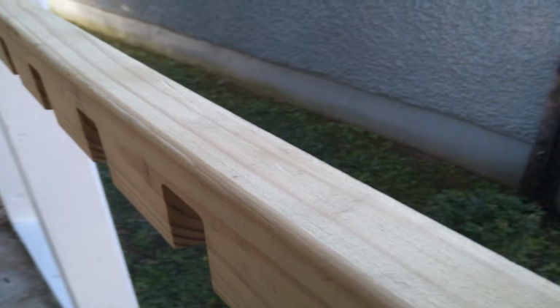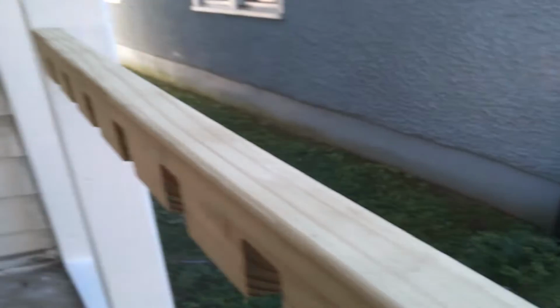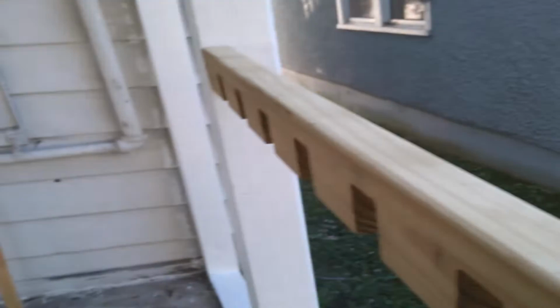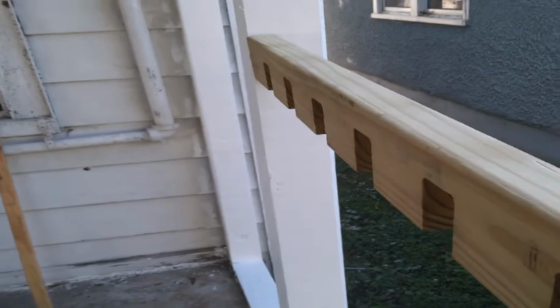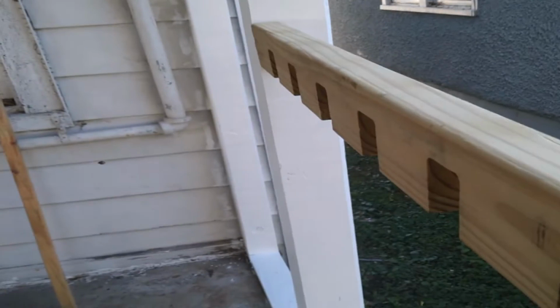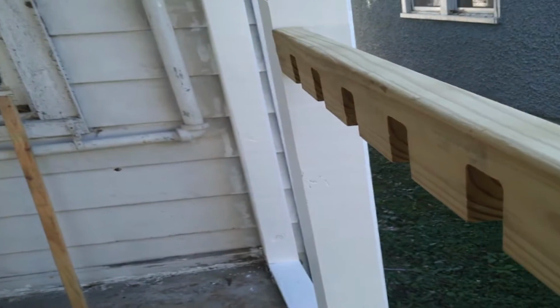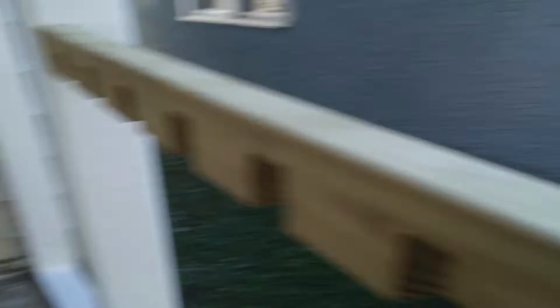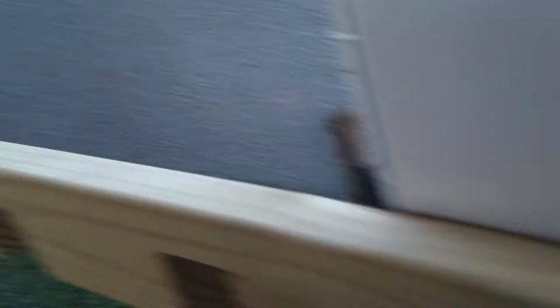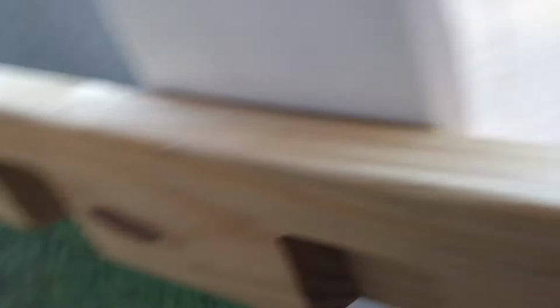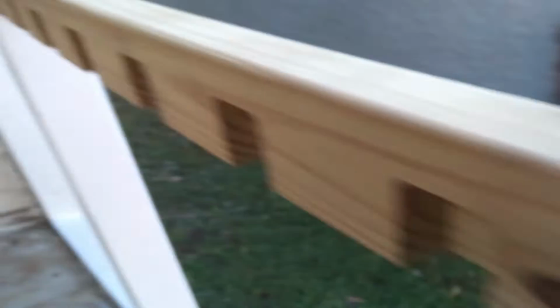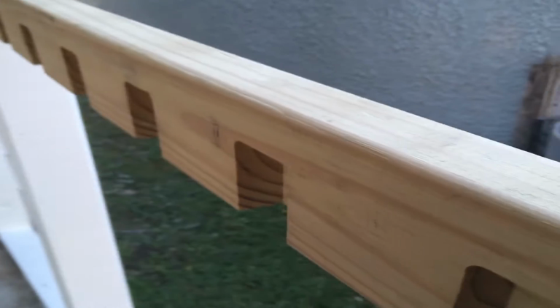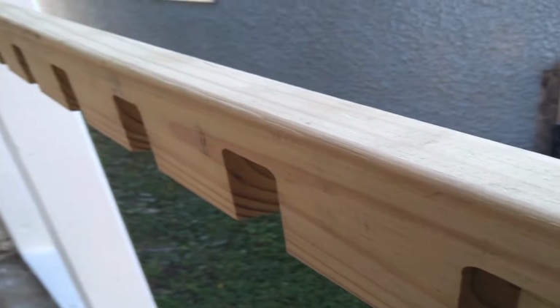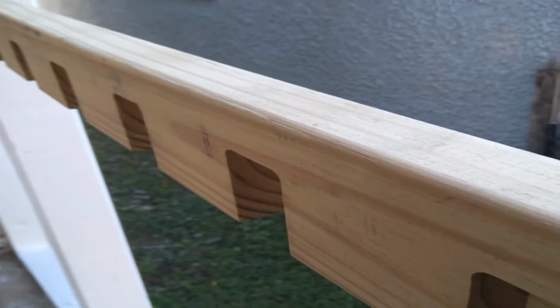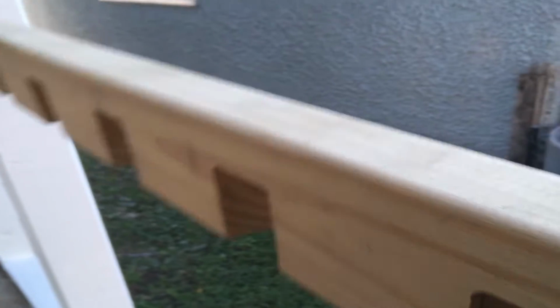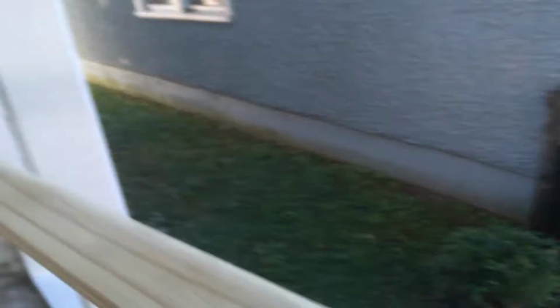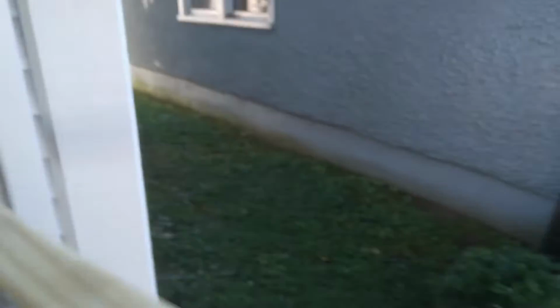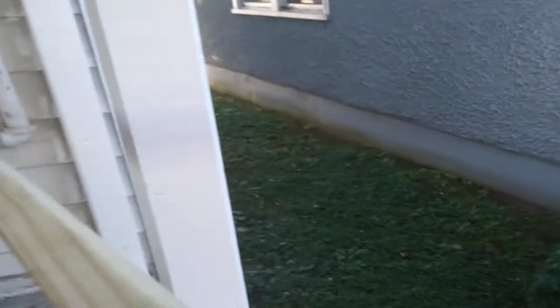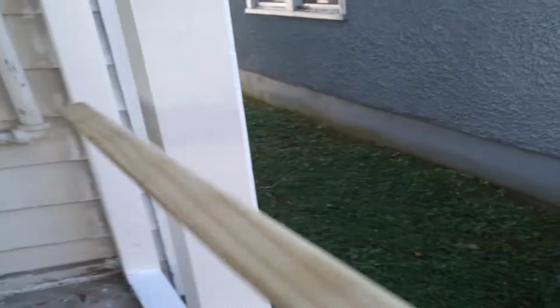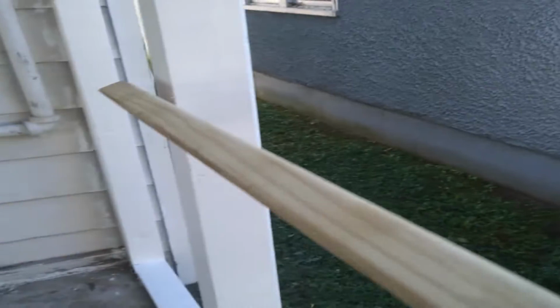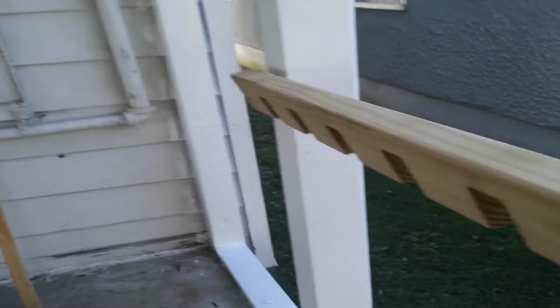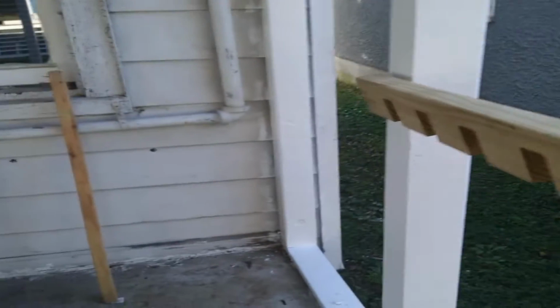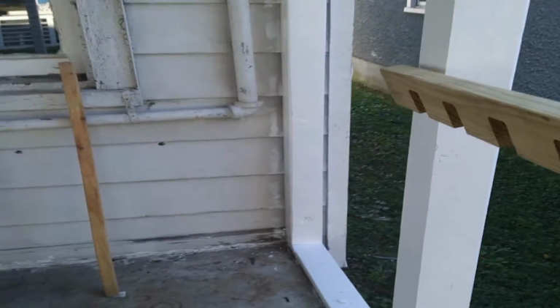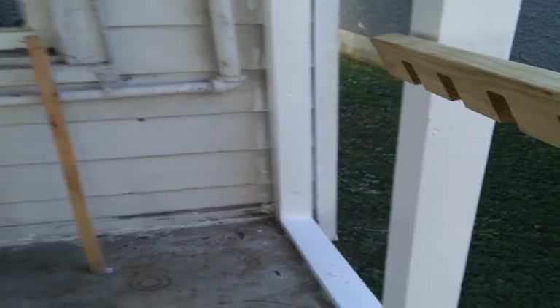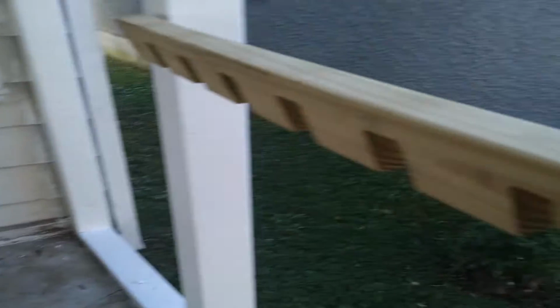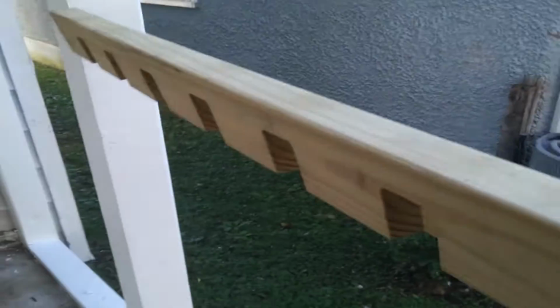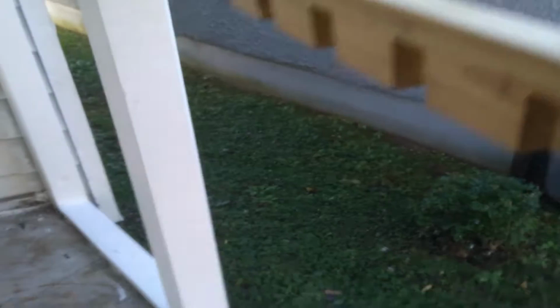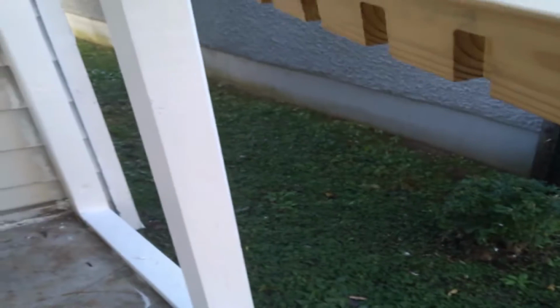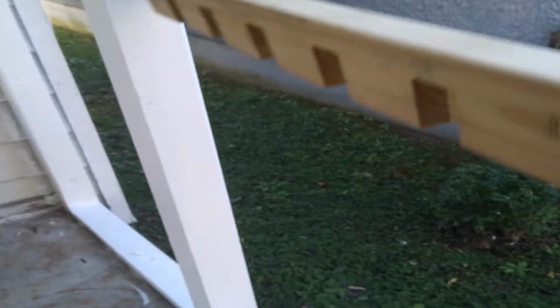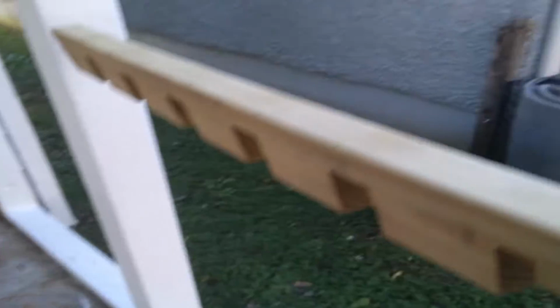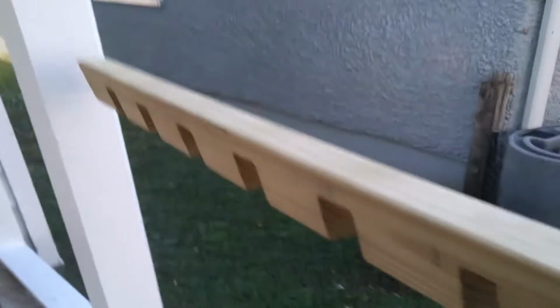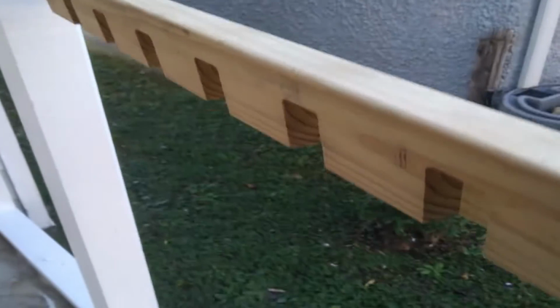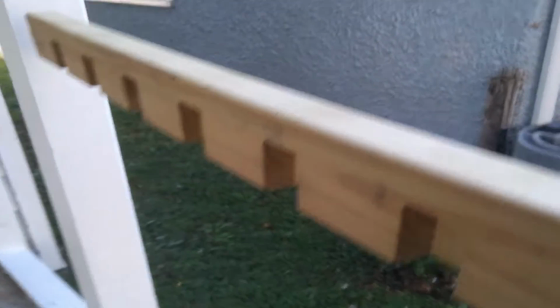Today we're going to be making some railings. Oh, that almost fell off the damn porch.